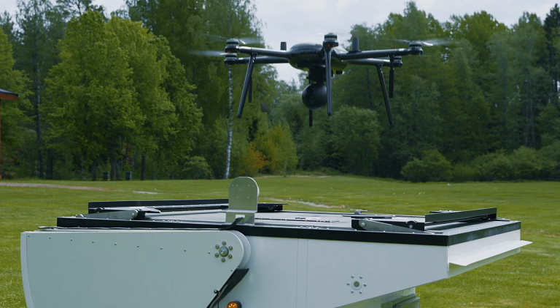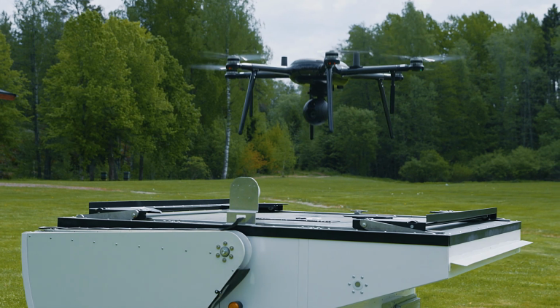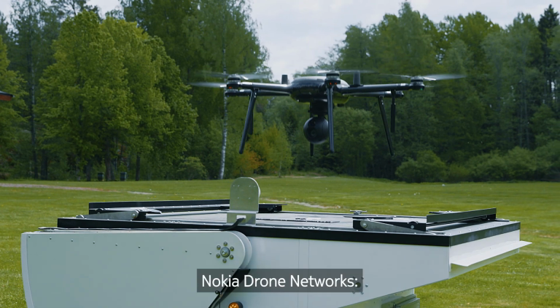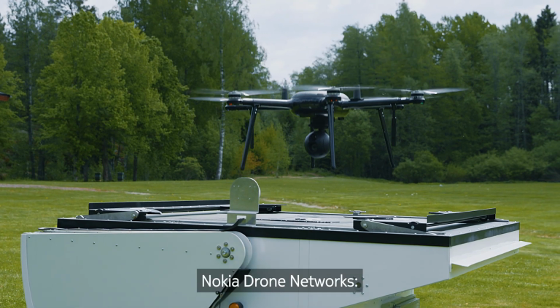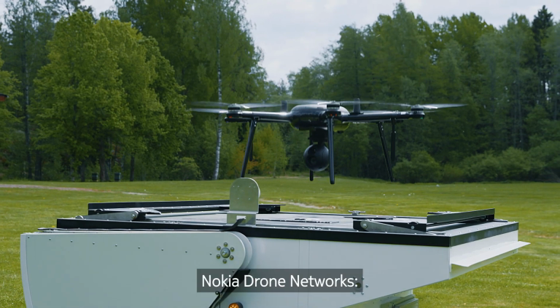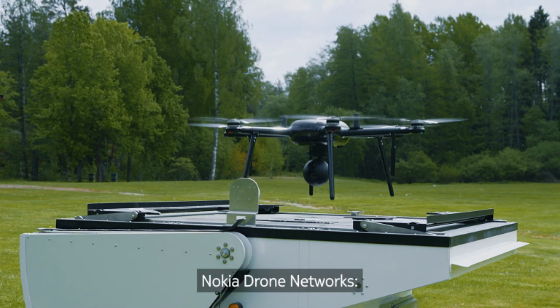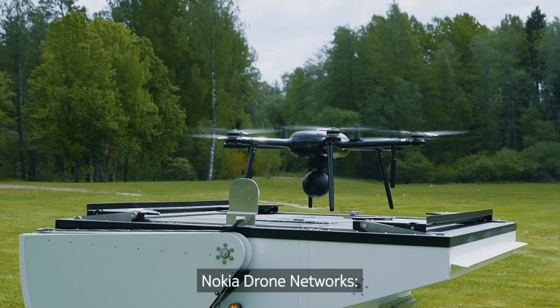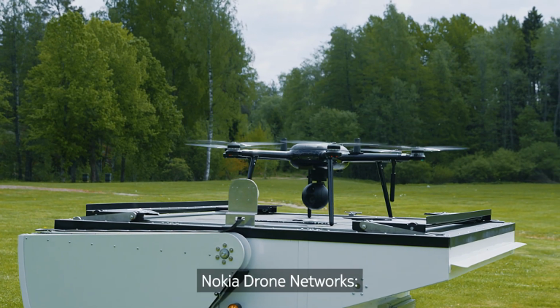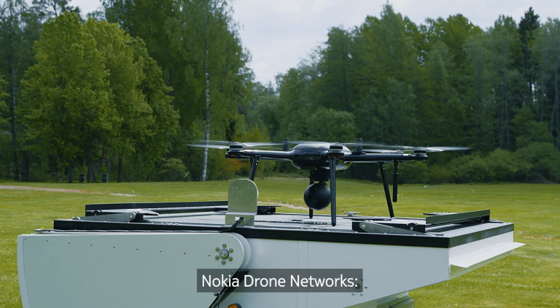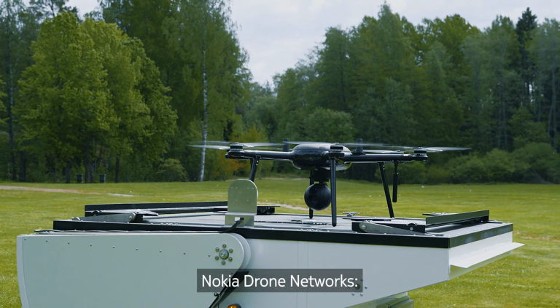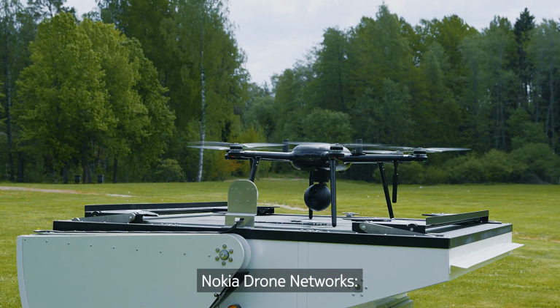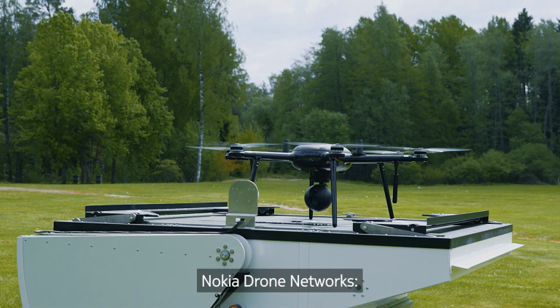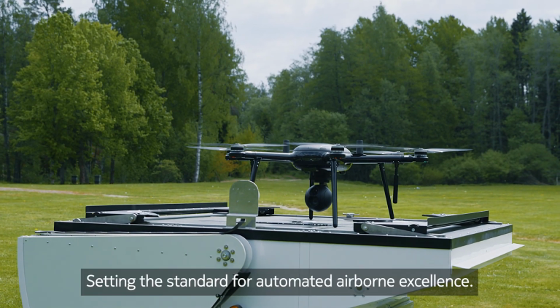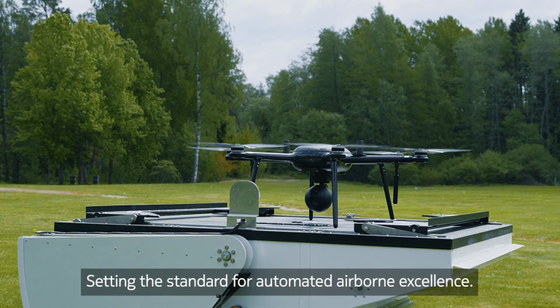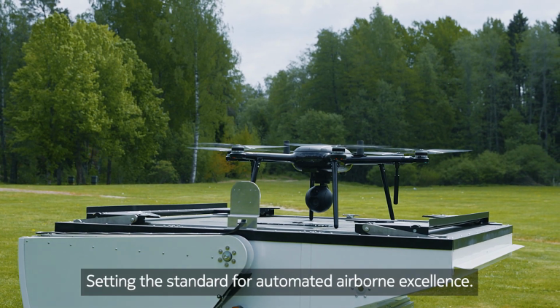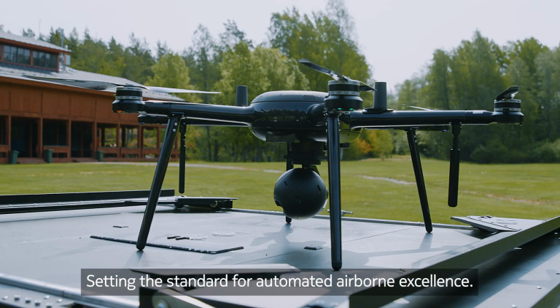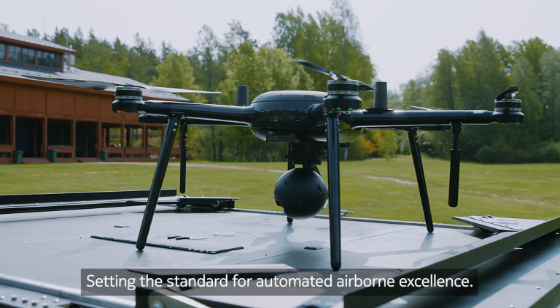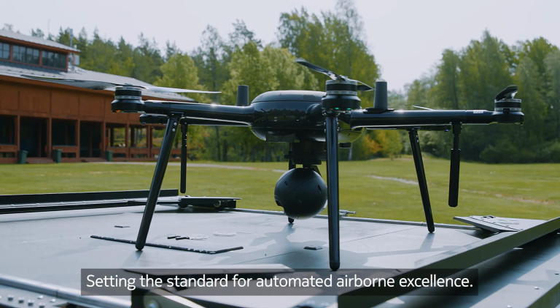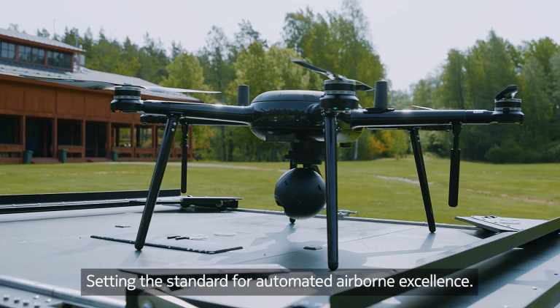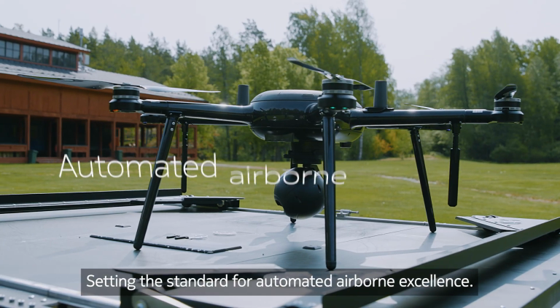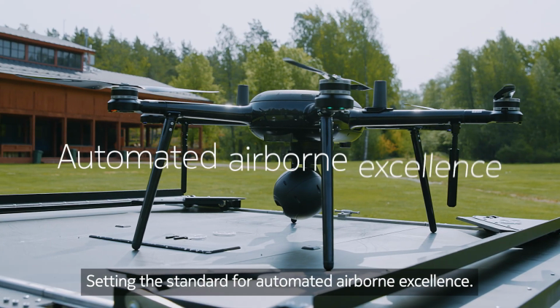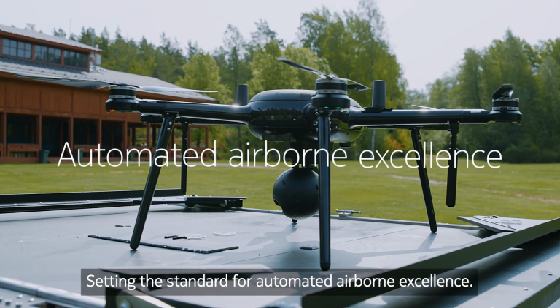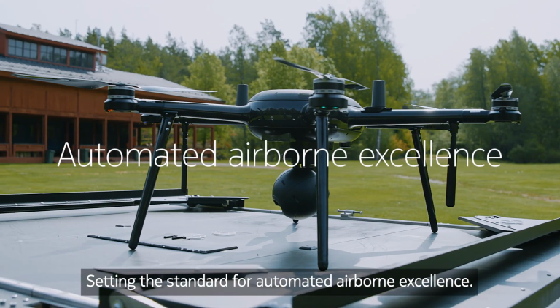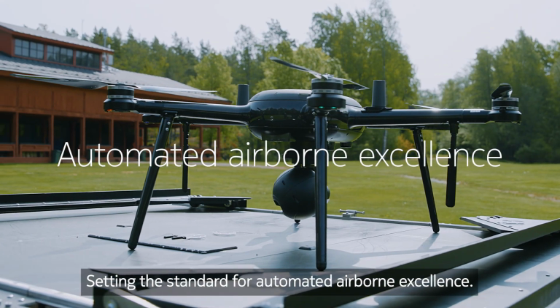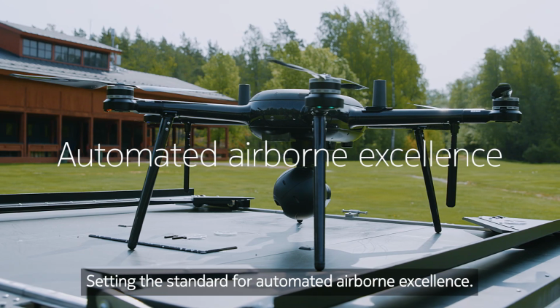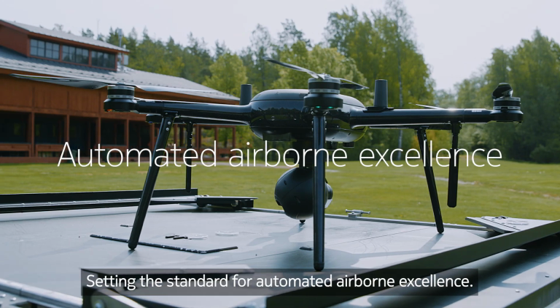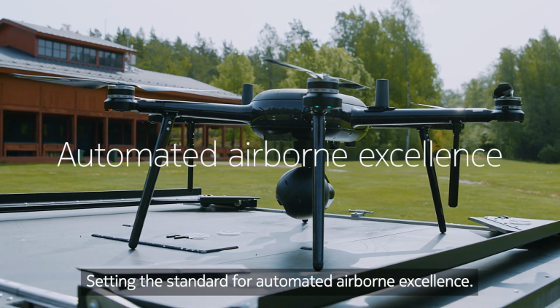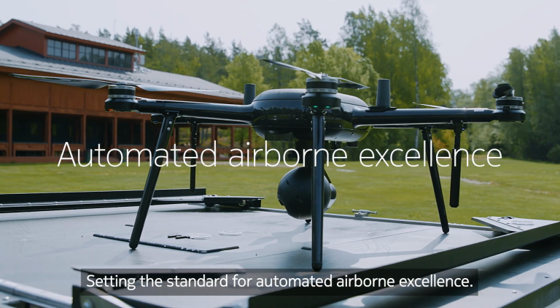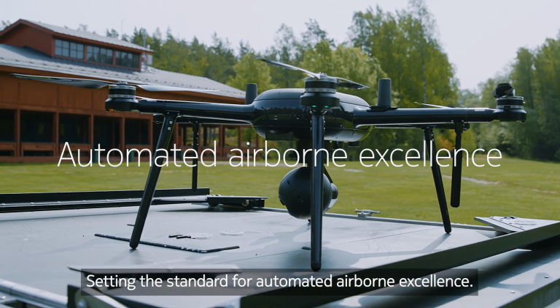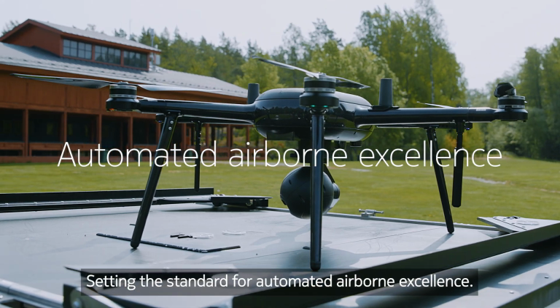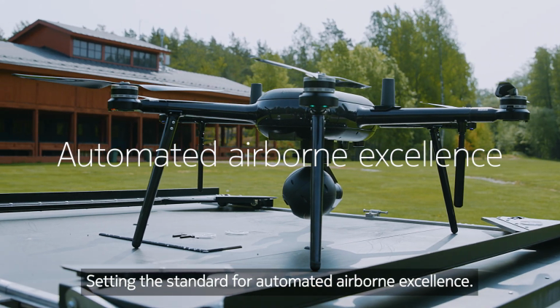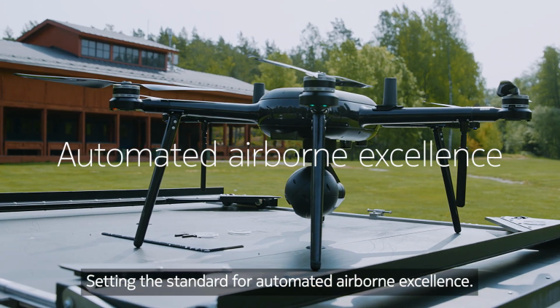Nokia Drone Networks — setting the standard for automated airborne excellence.